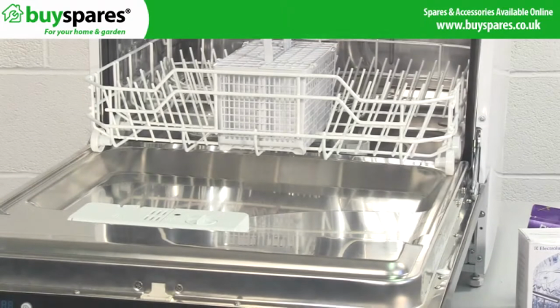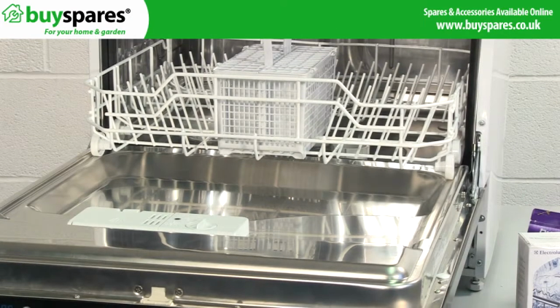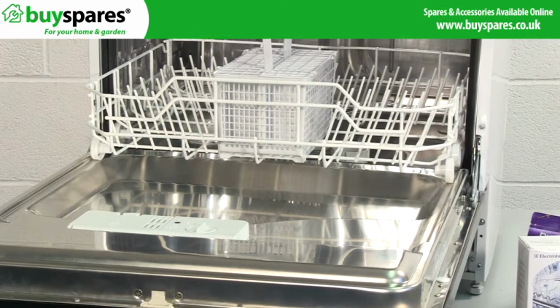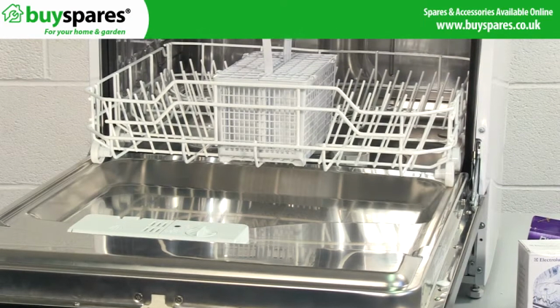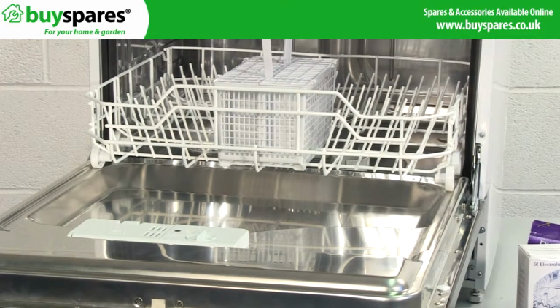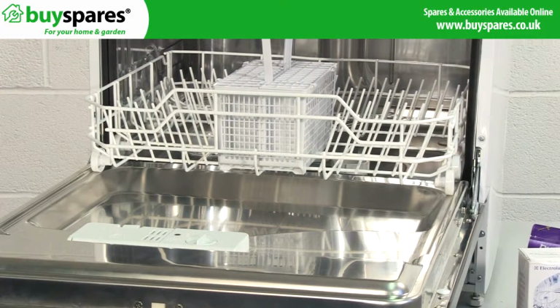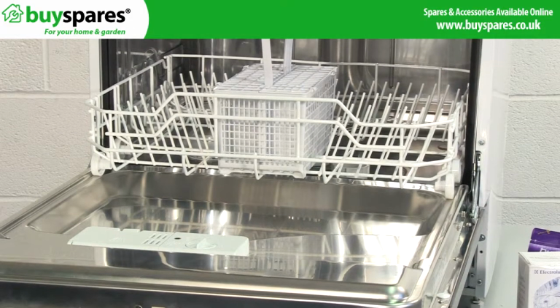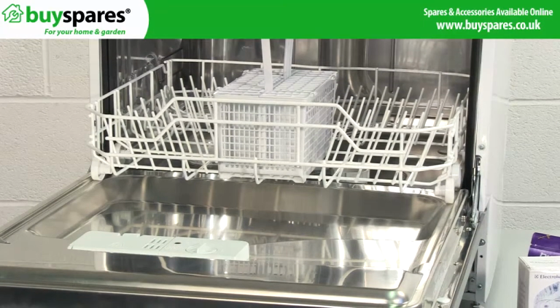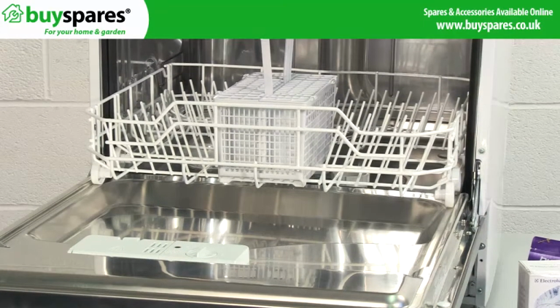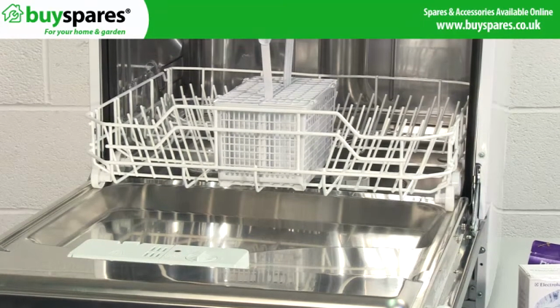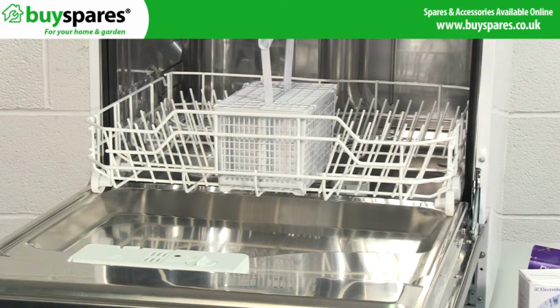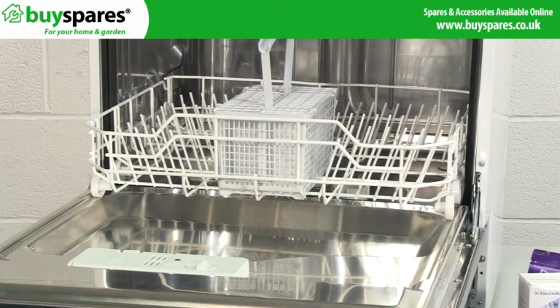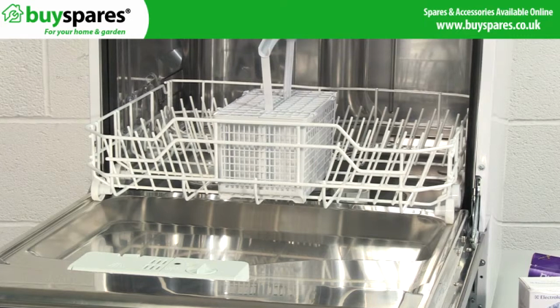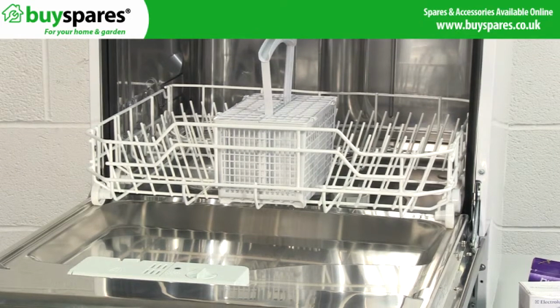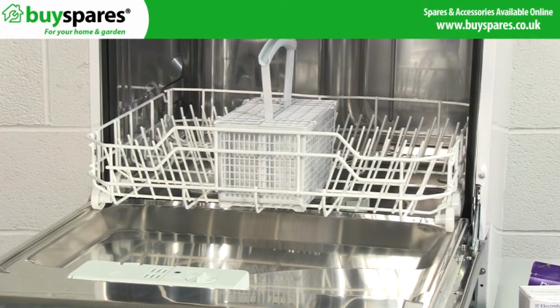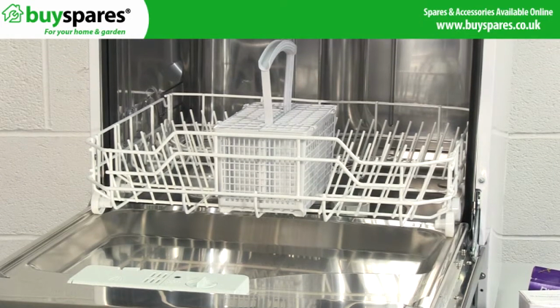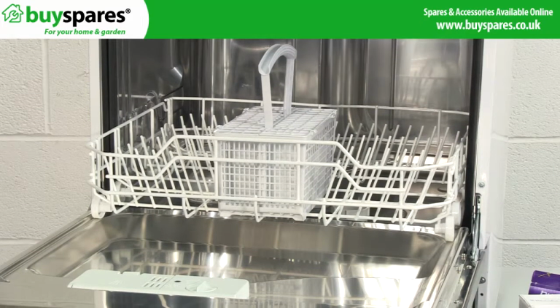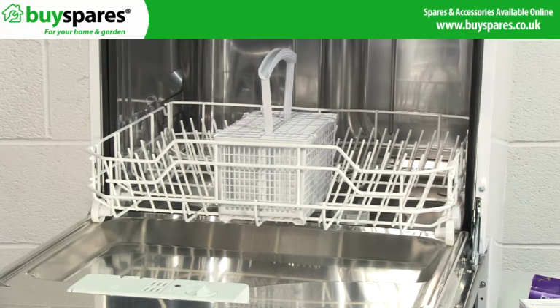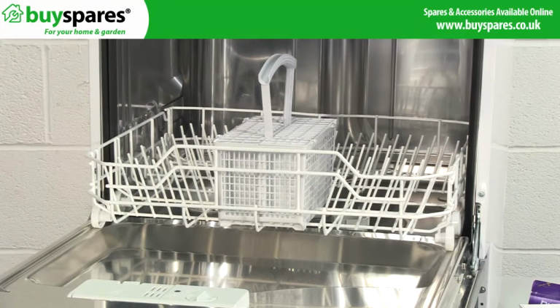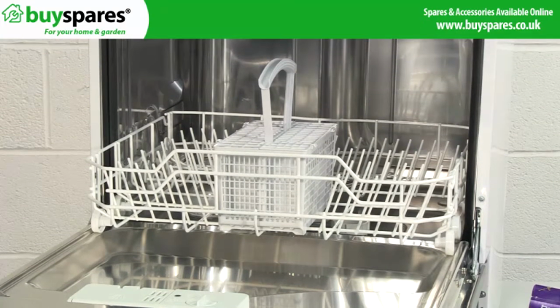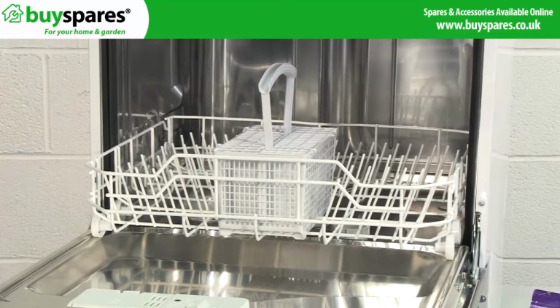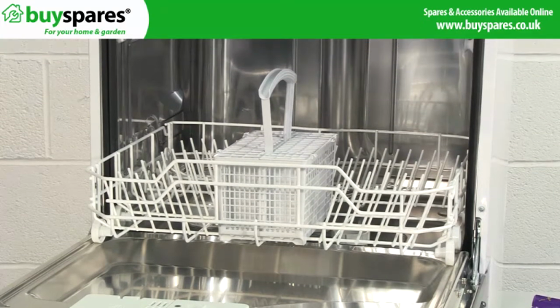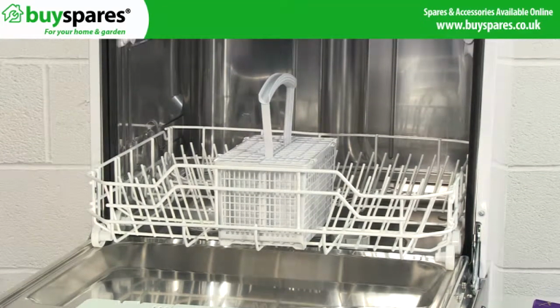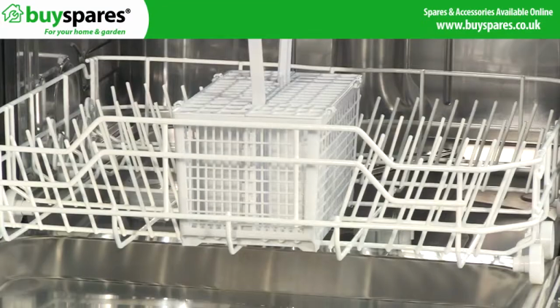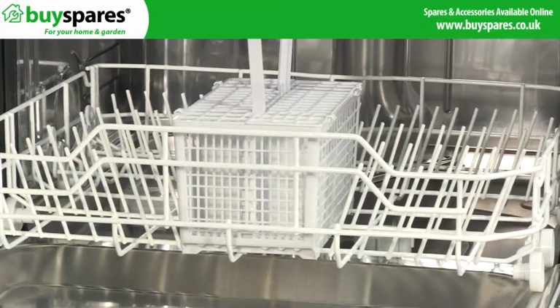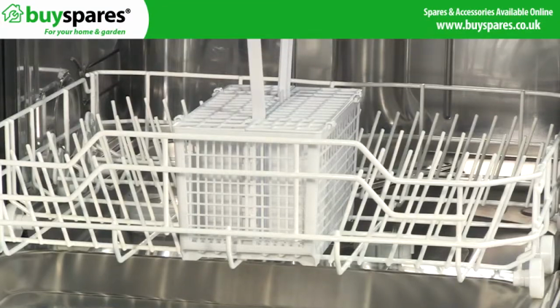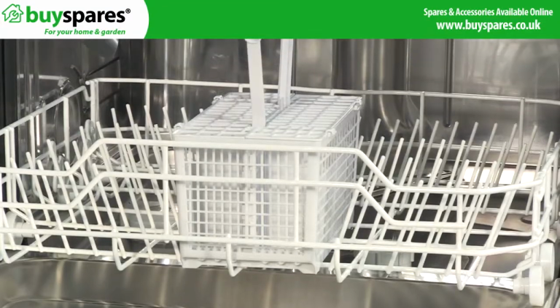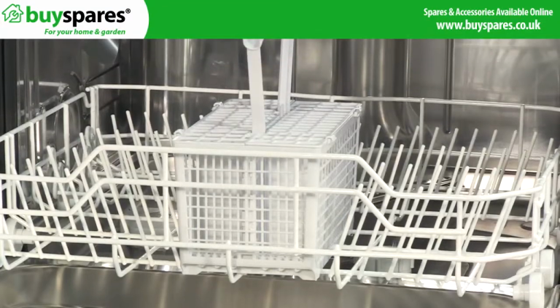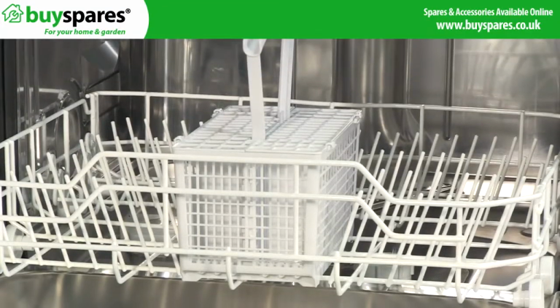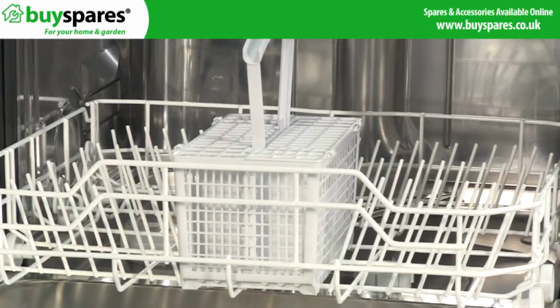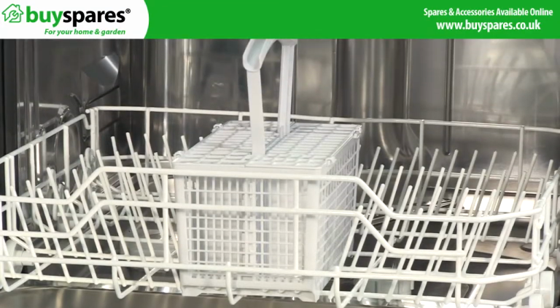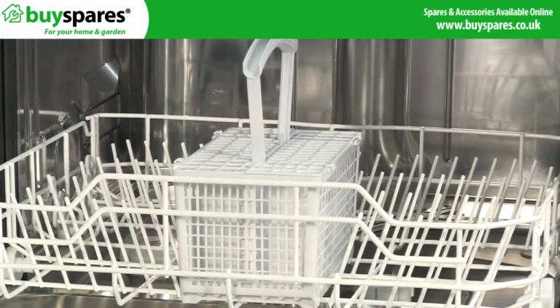A dishwasher that isn't cleaning properly is counterproductive because after it's finished, the dishes have to be cleaned by hand anyway.